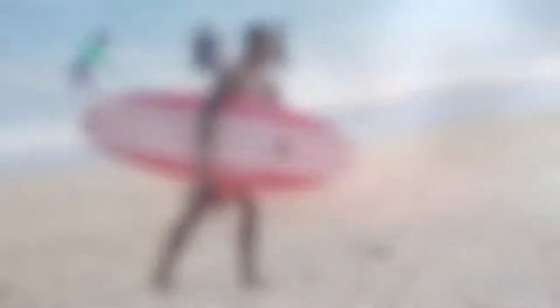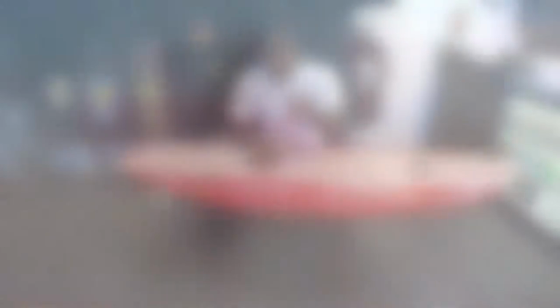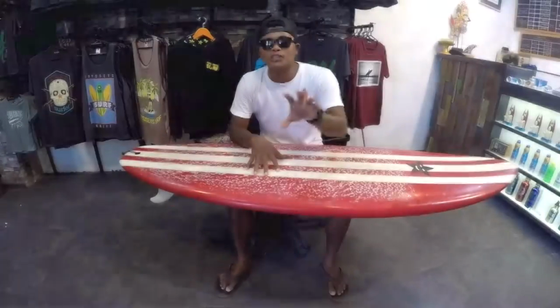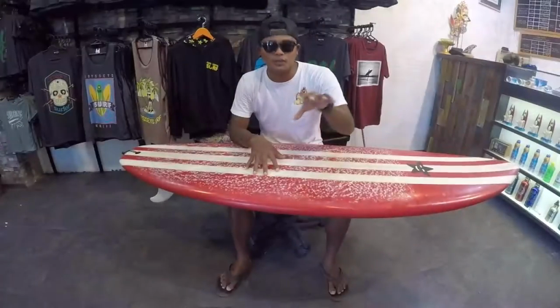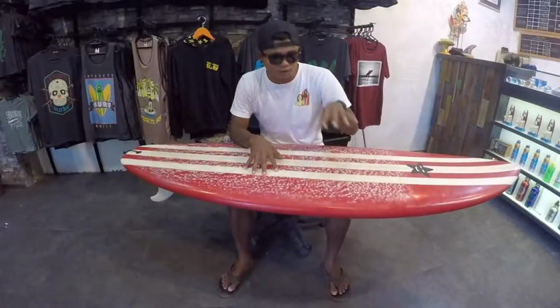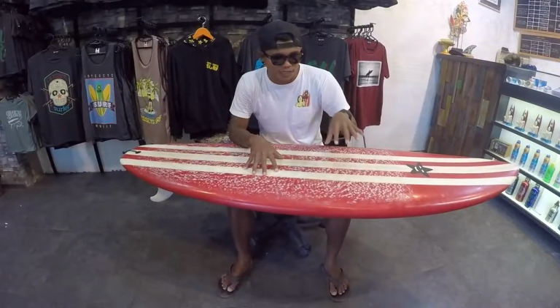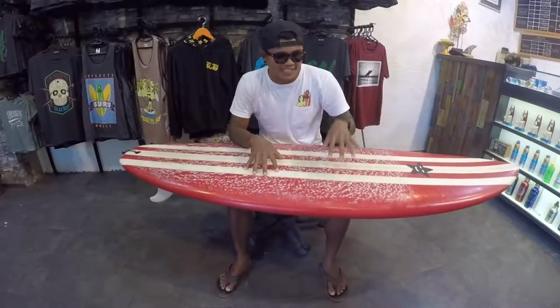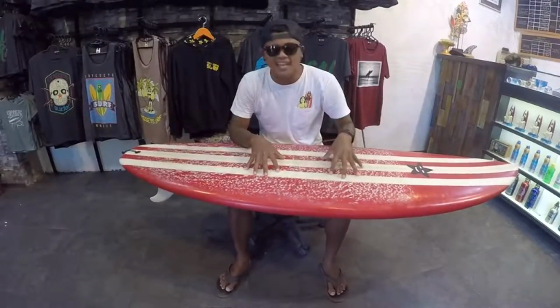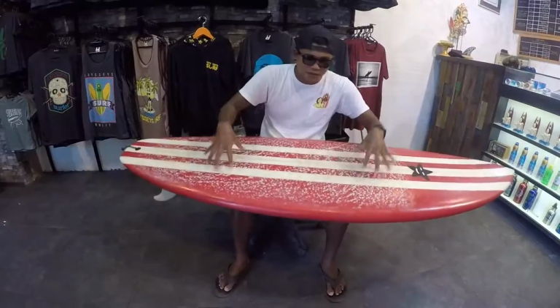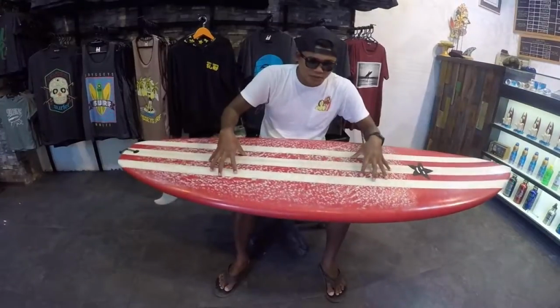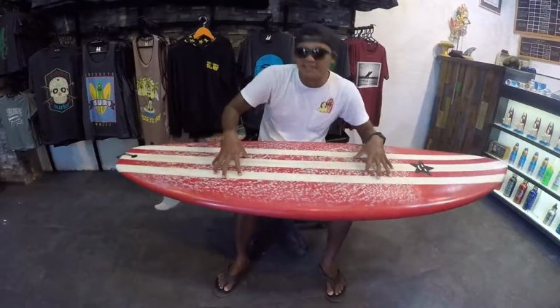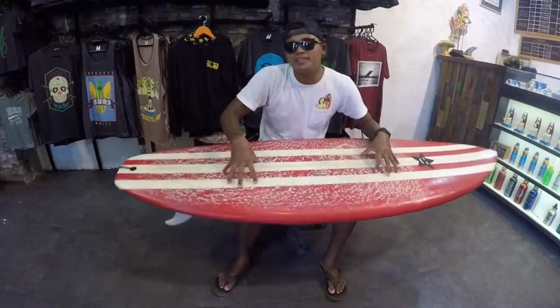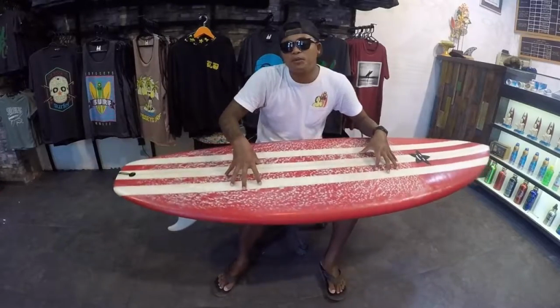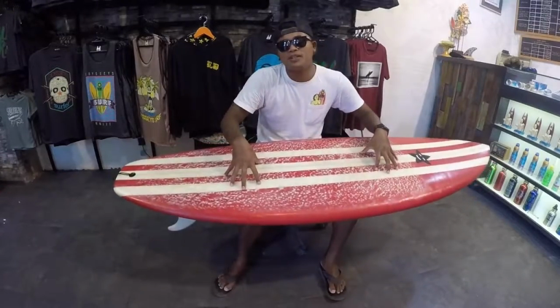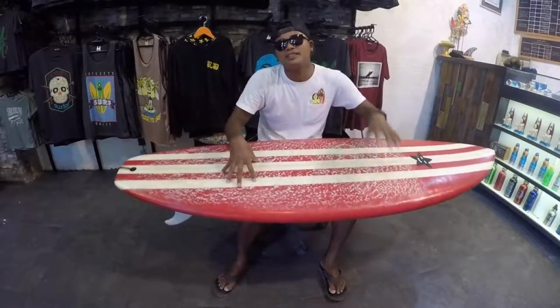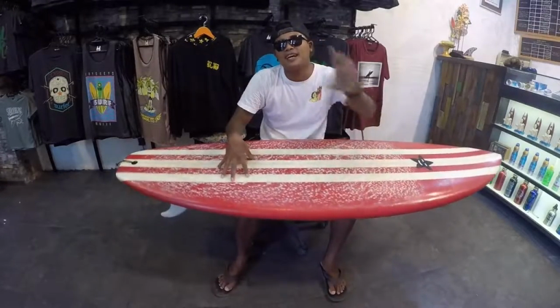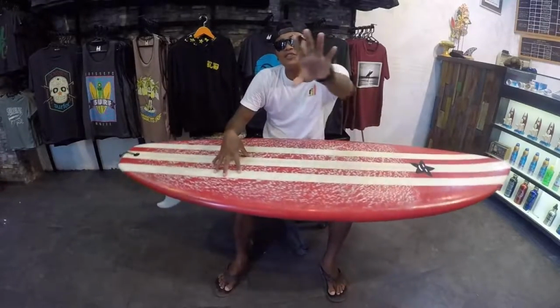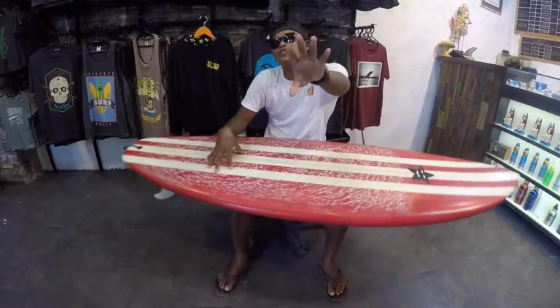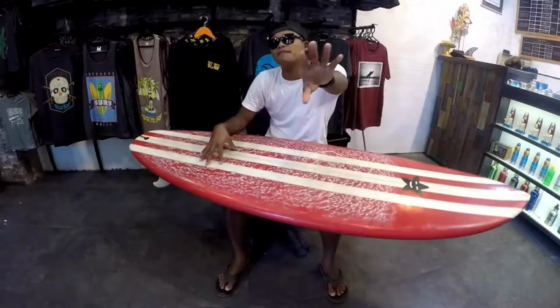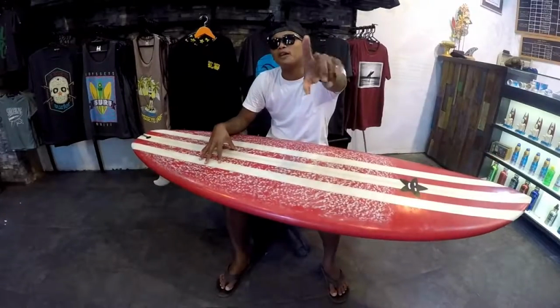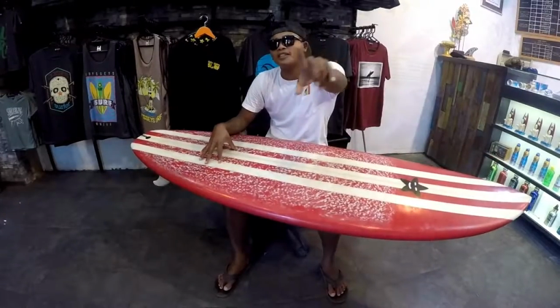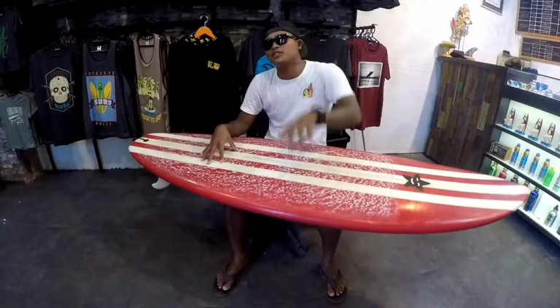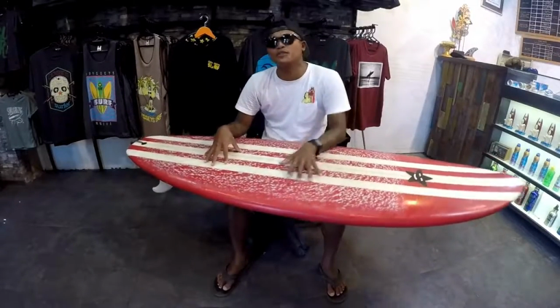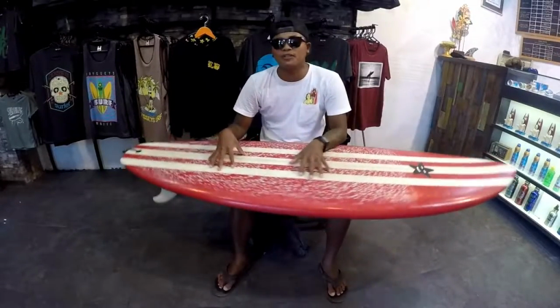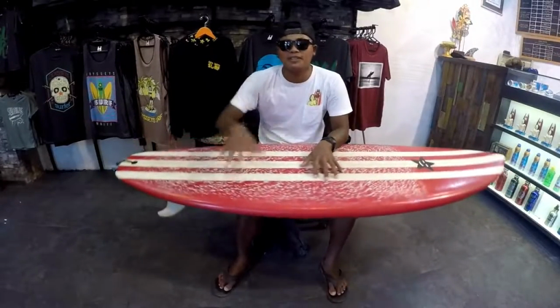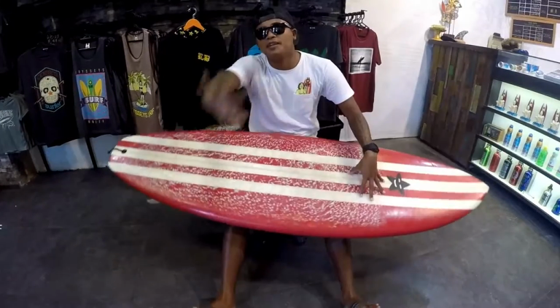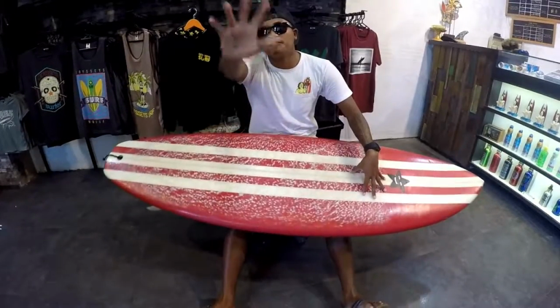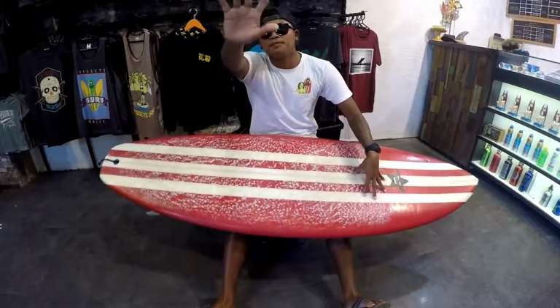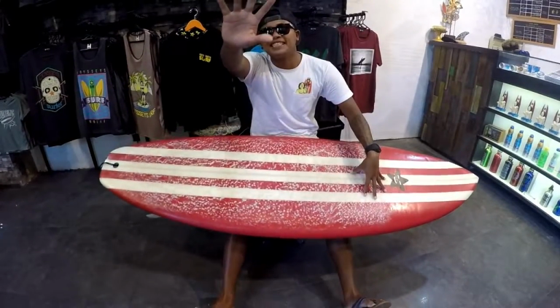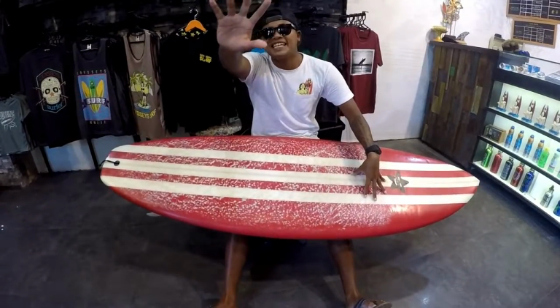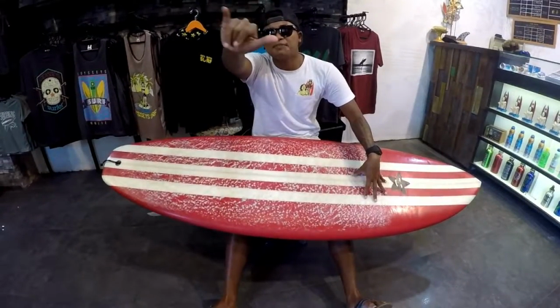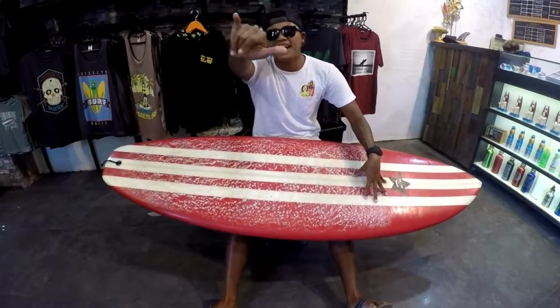If you're excited to ride this board, I'll see you at Odyssey Surf School. Cheers, bye!